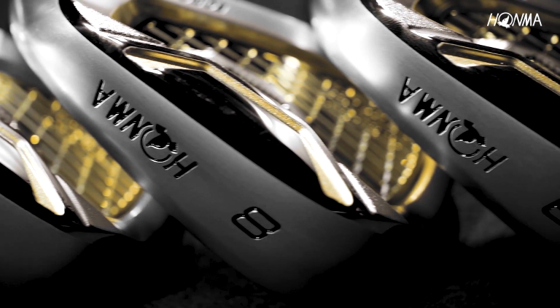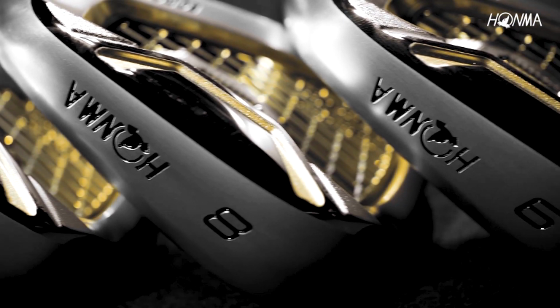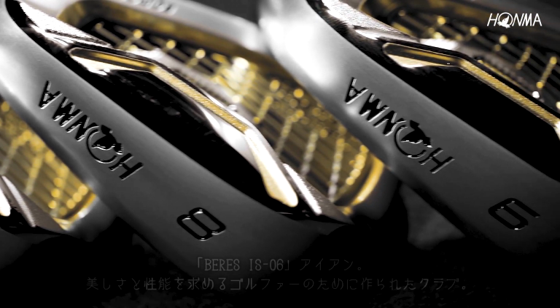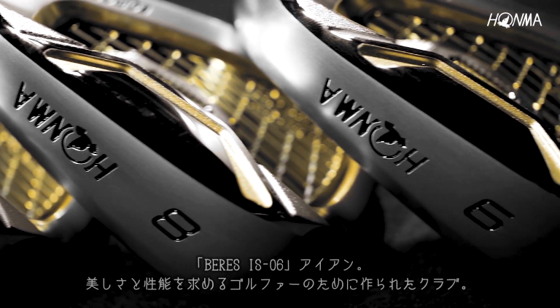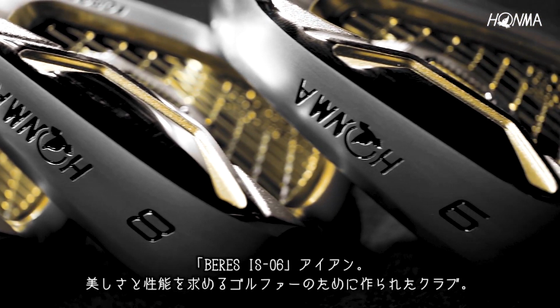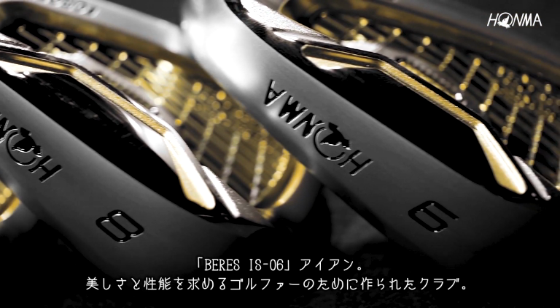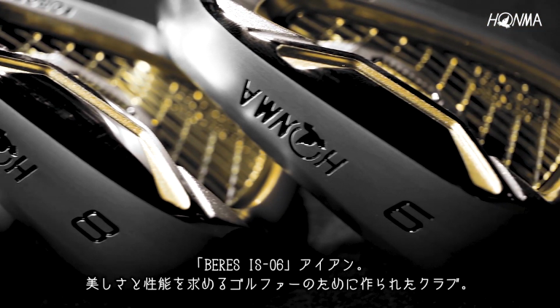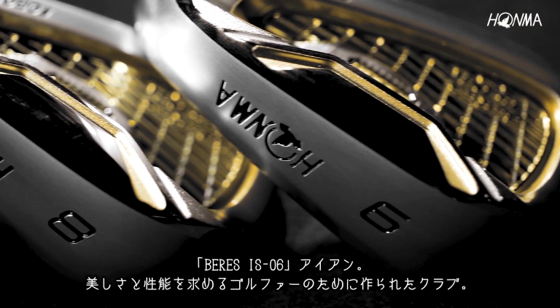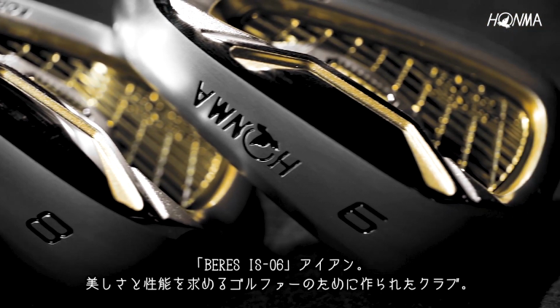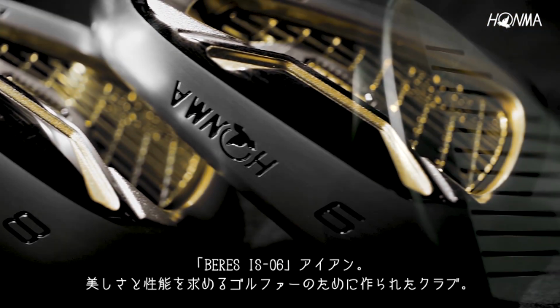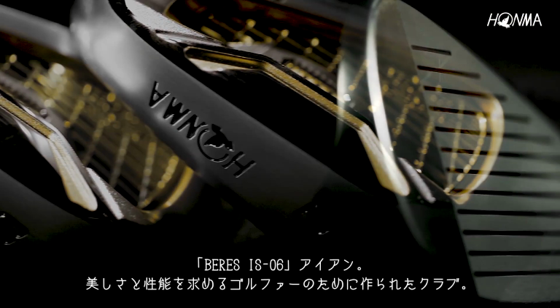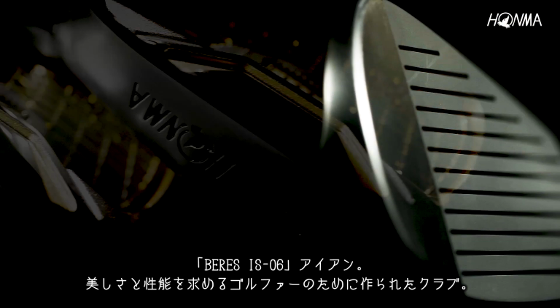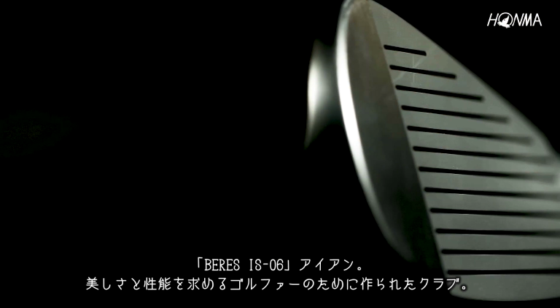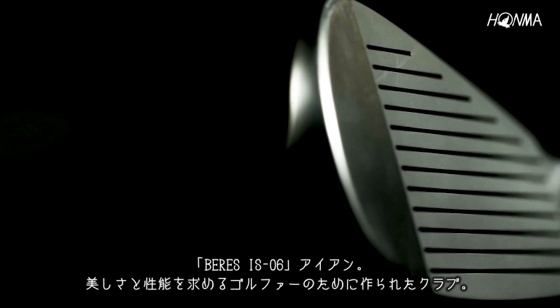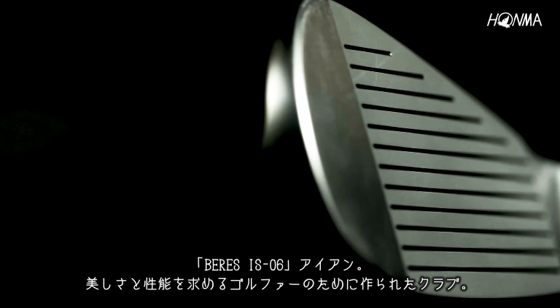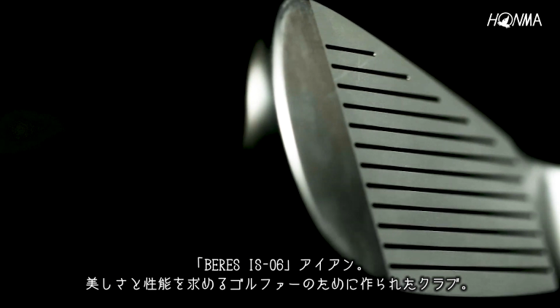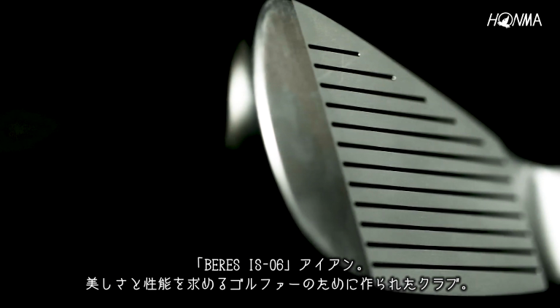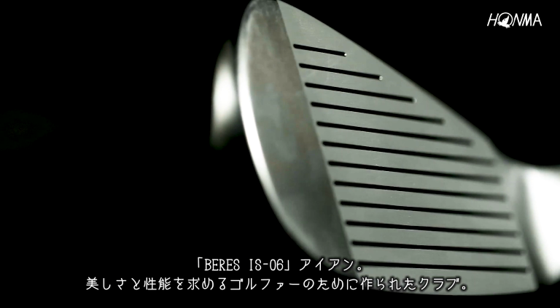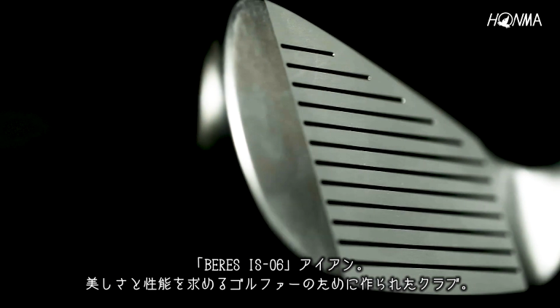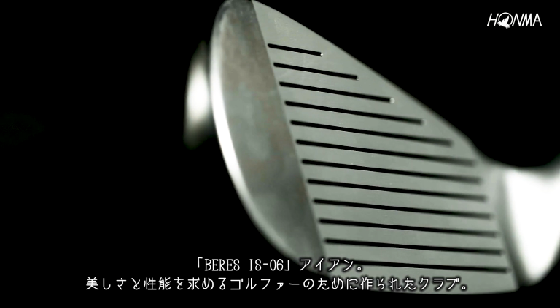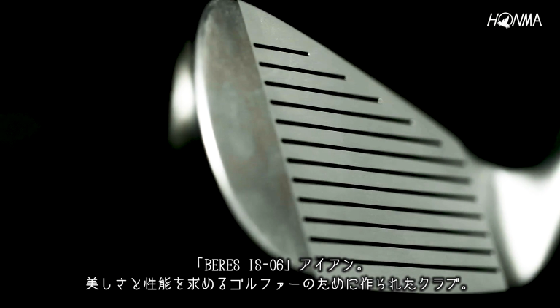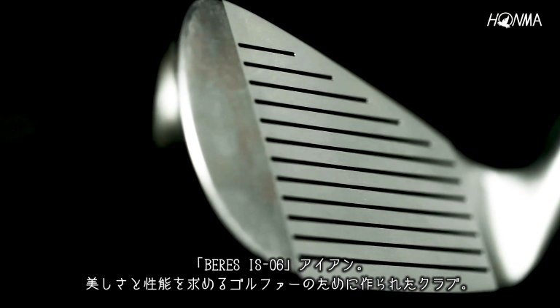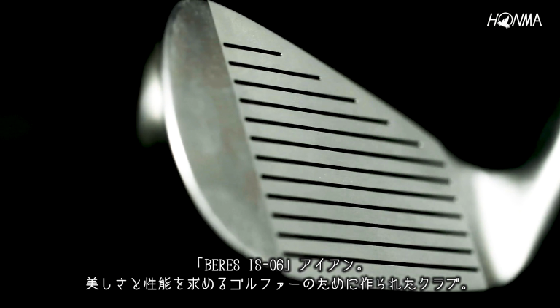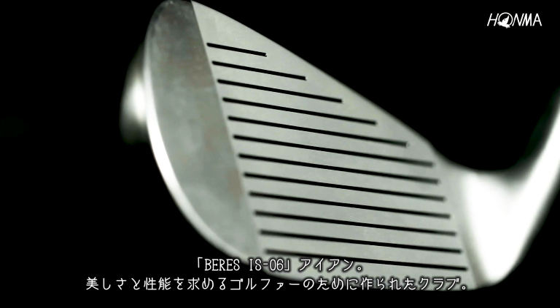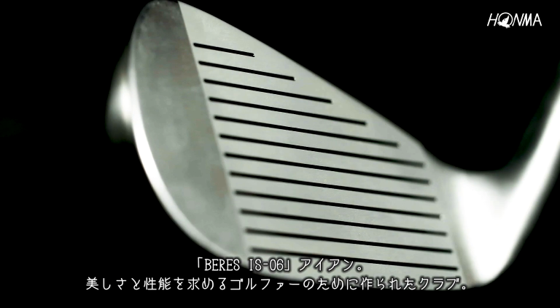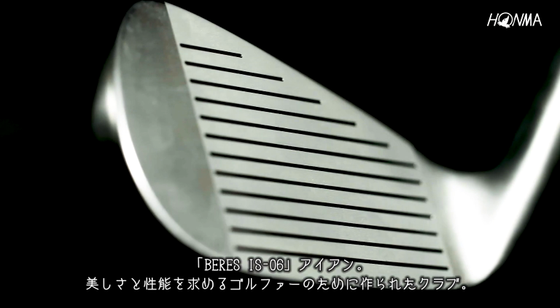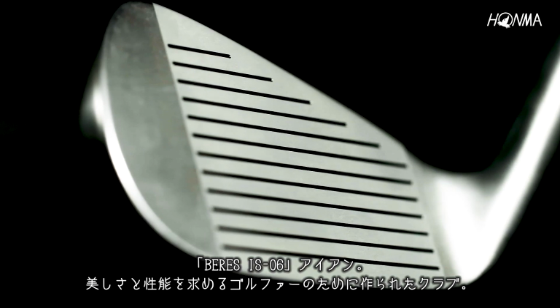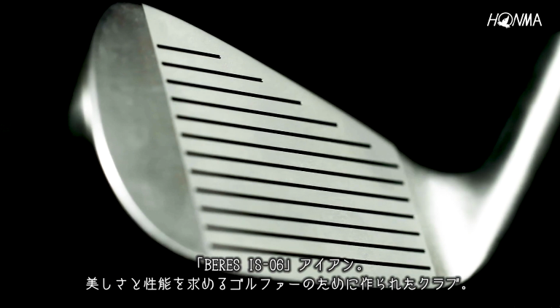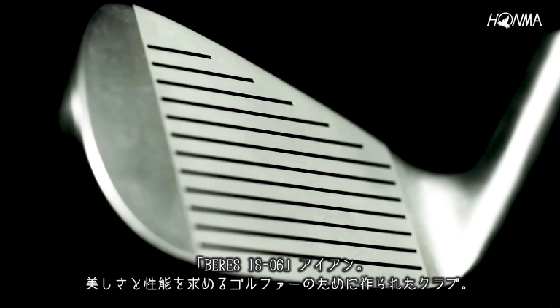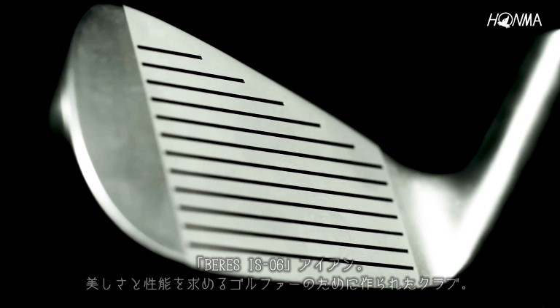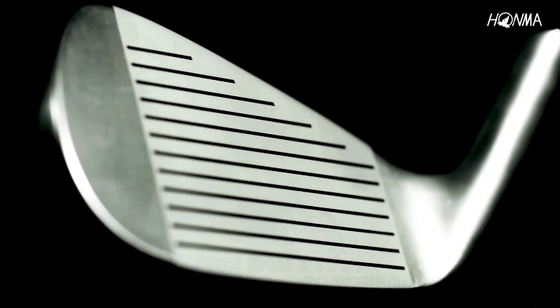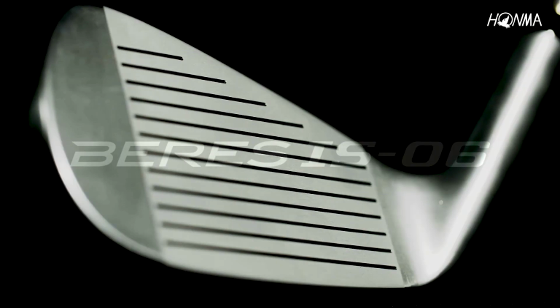The Berez IS-06 Irons. Mastercrafted for those seeking beauty and performance.